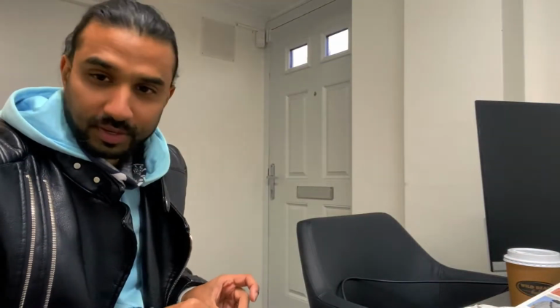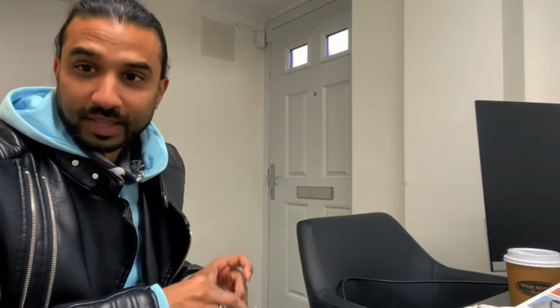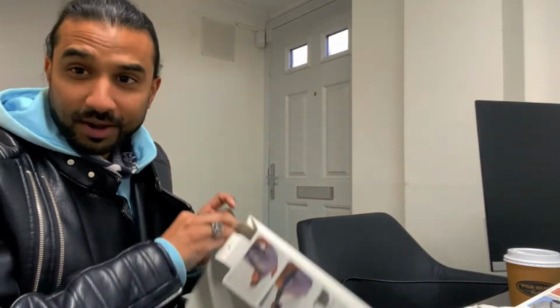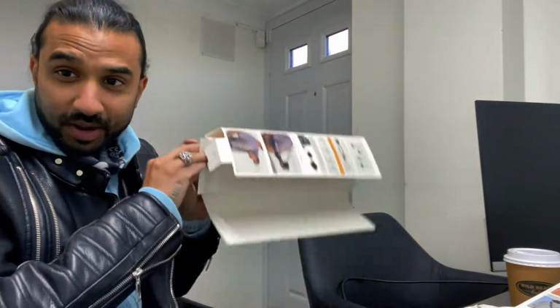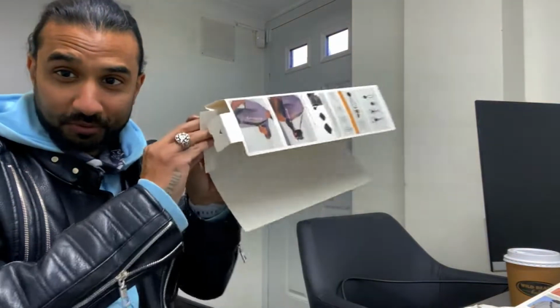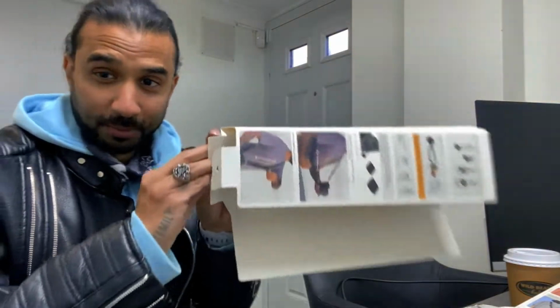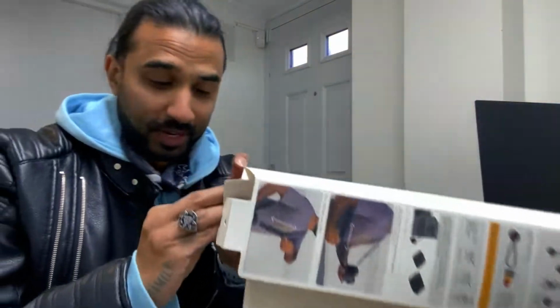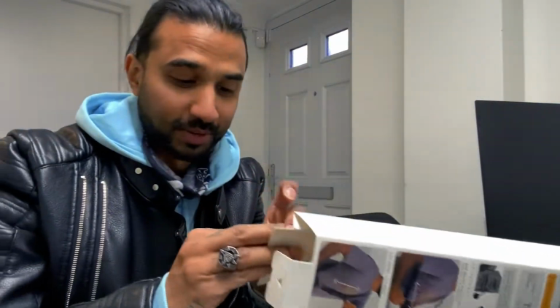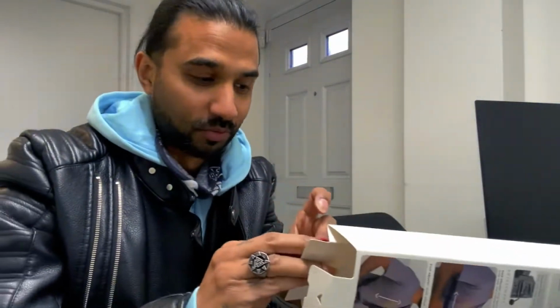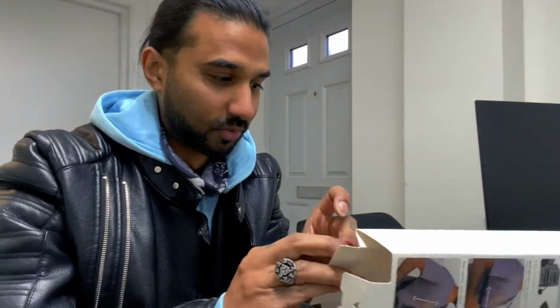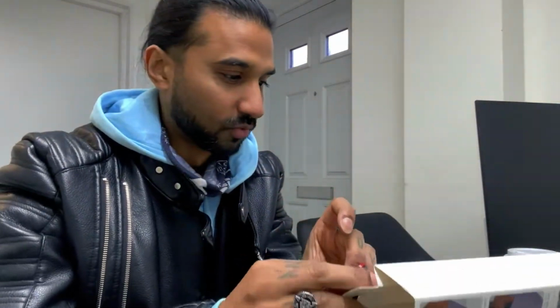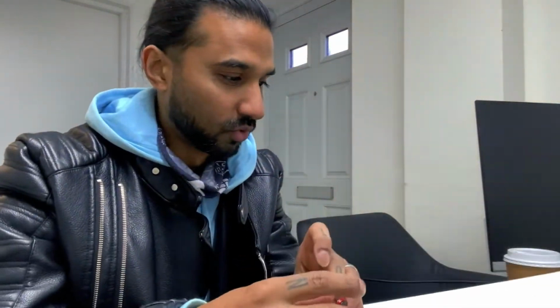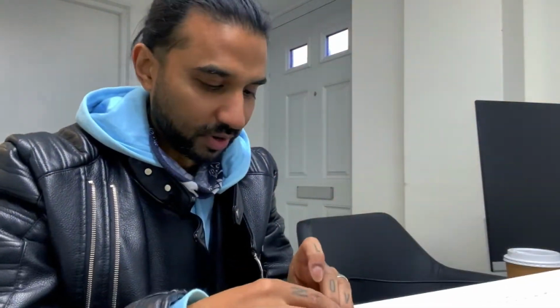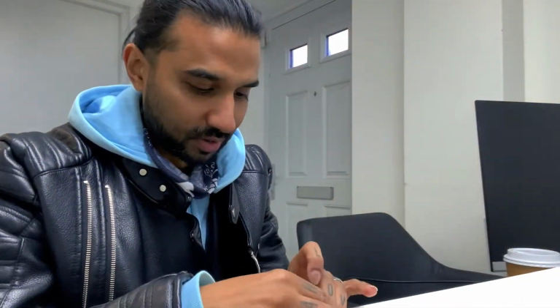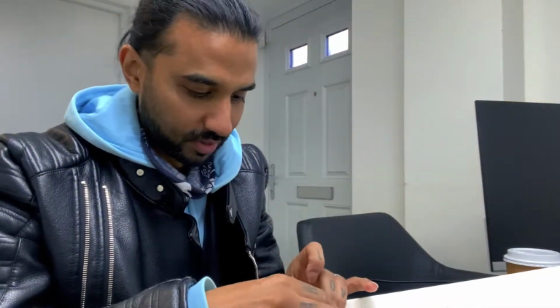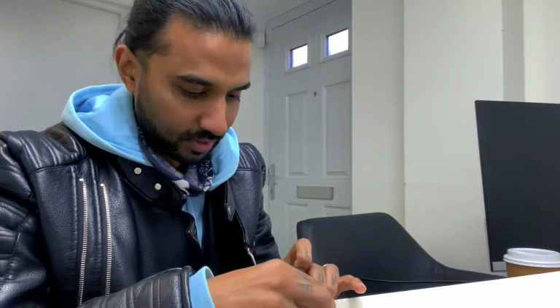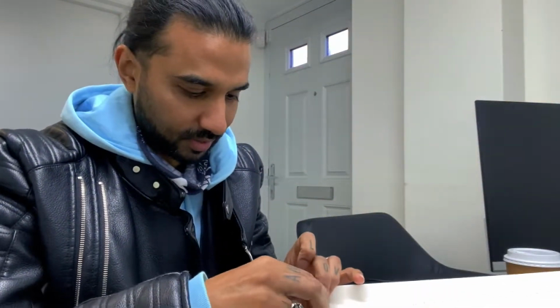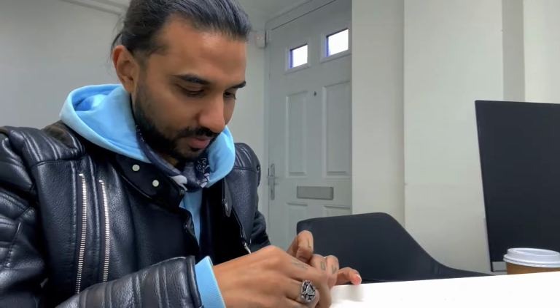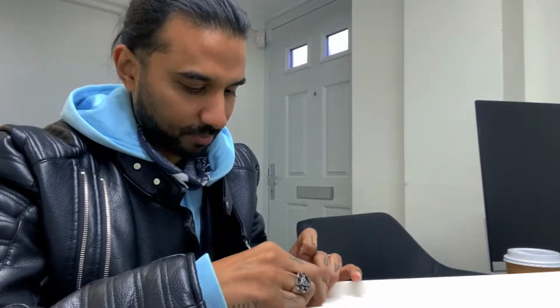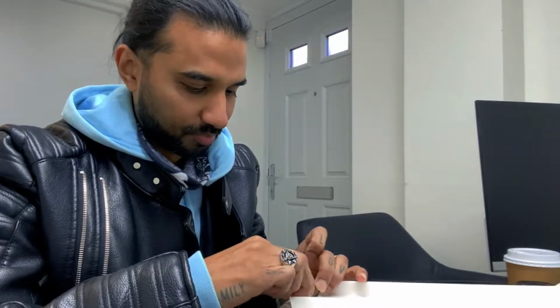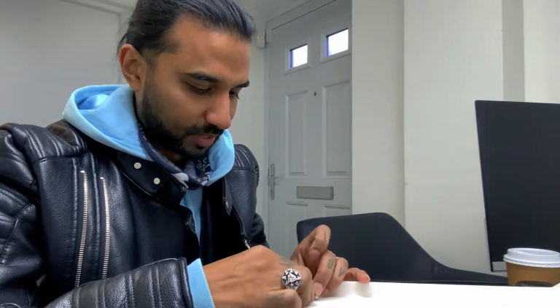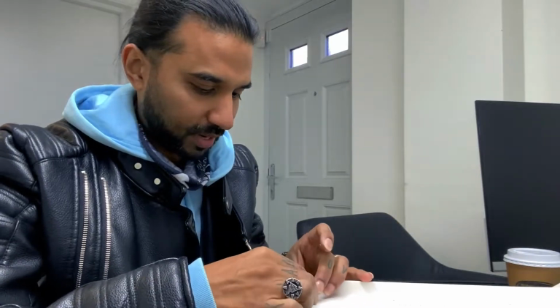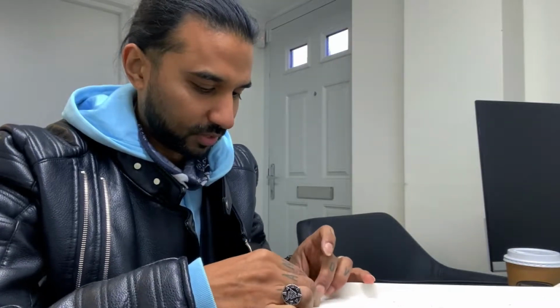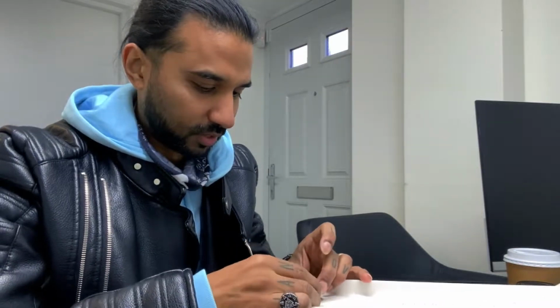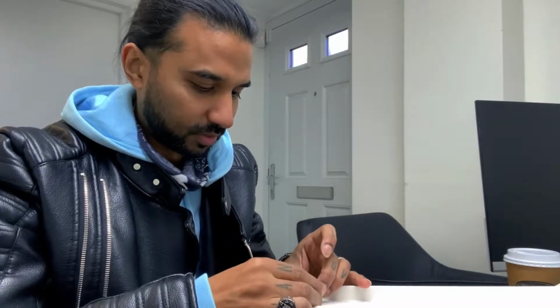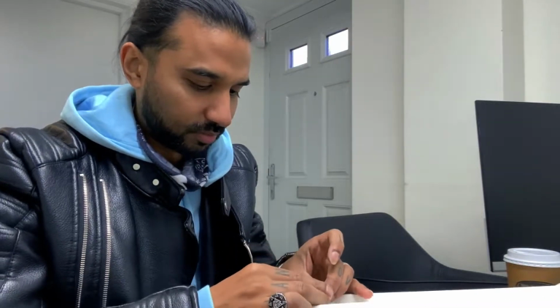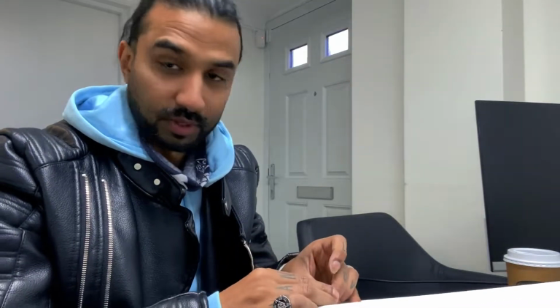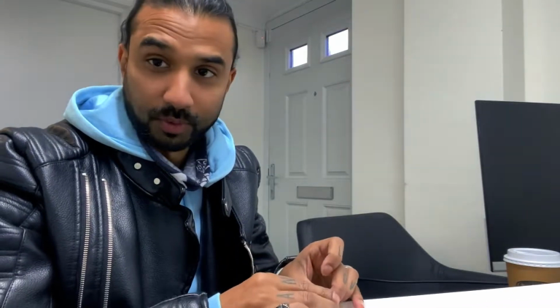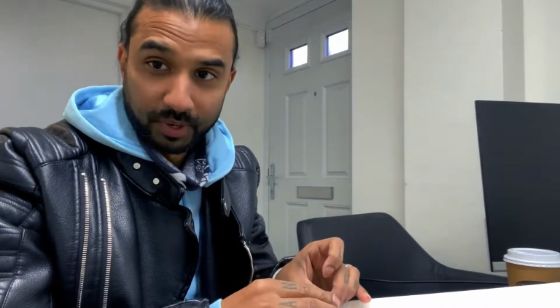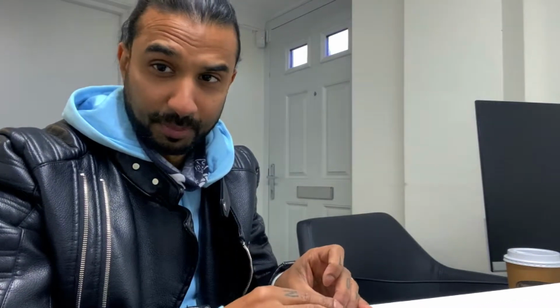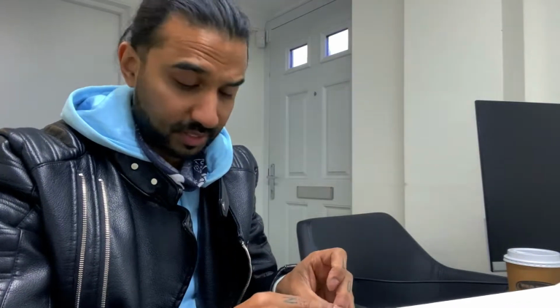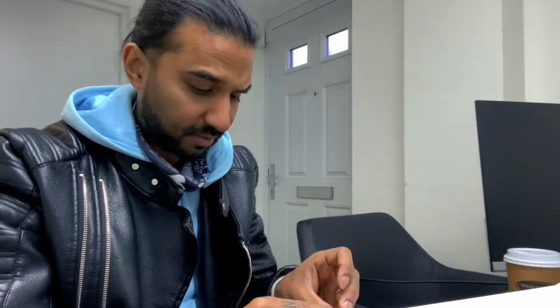Now I've completely ruined this packaging. I'm not putting it back together.